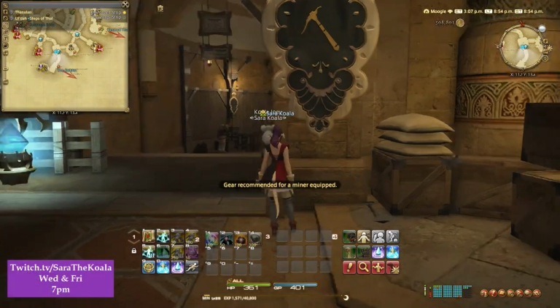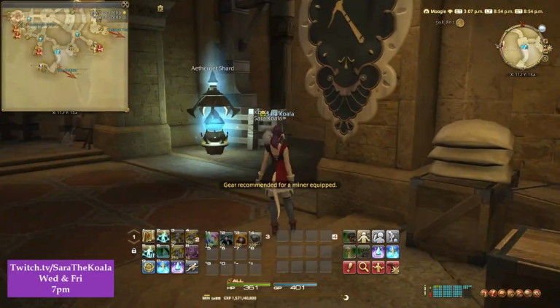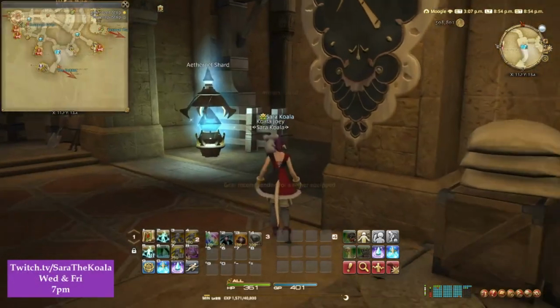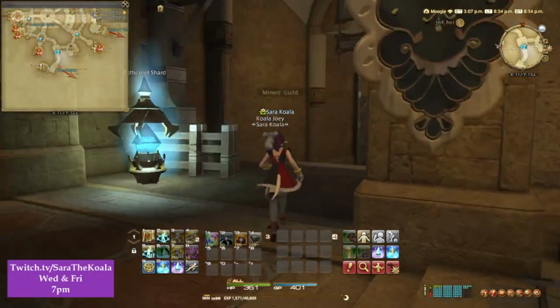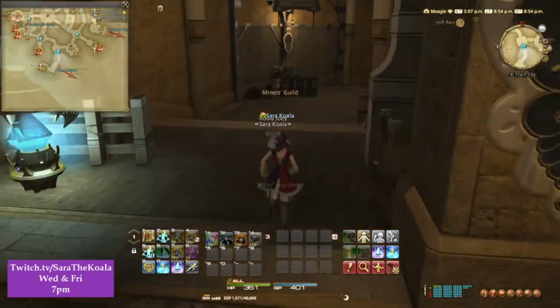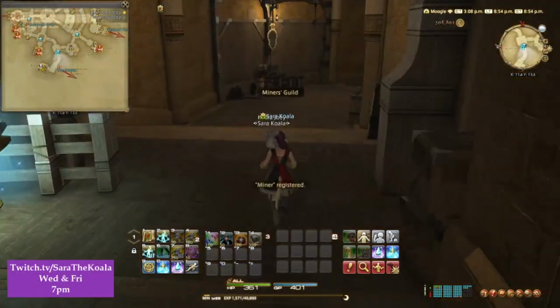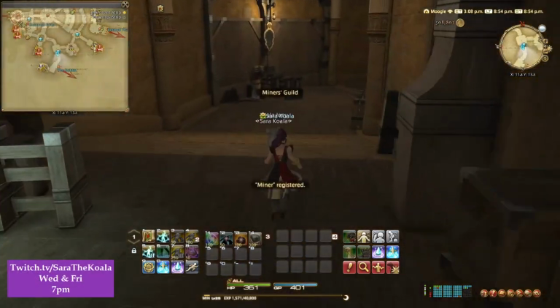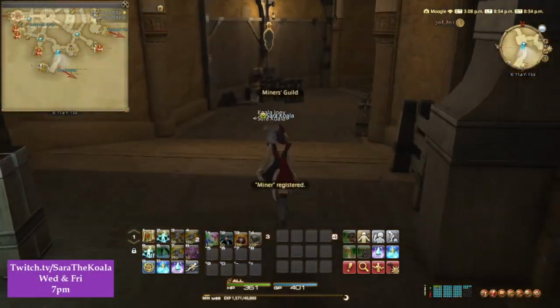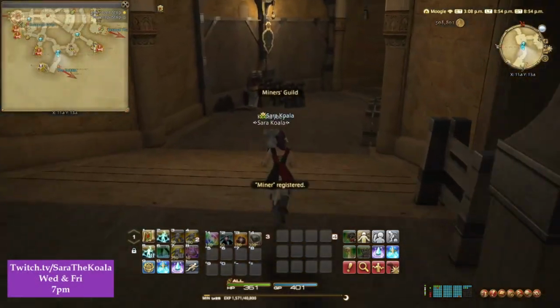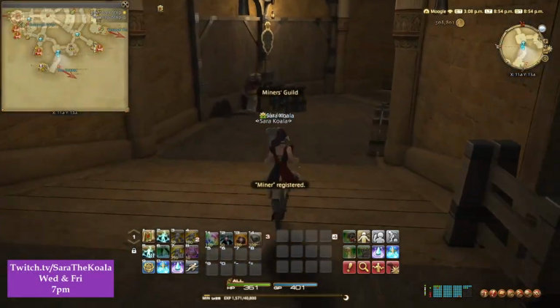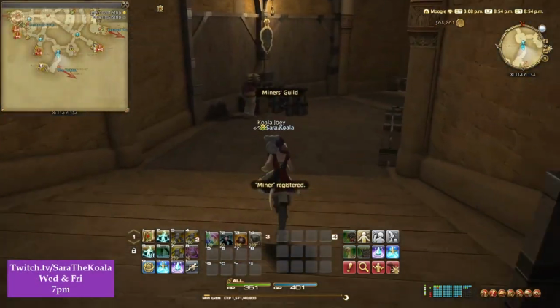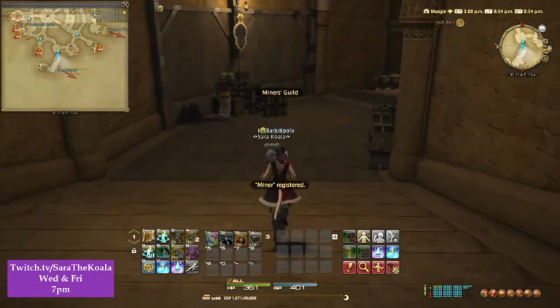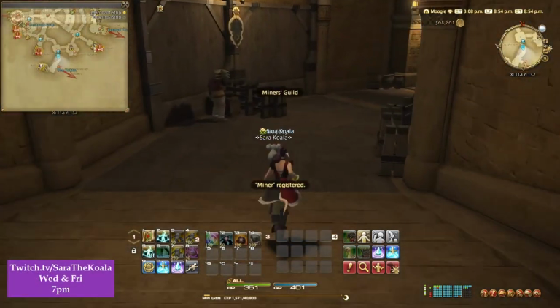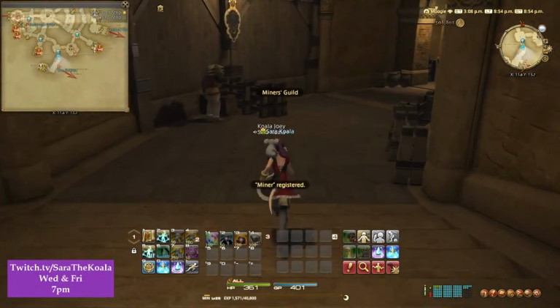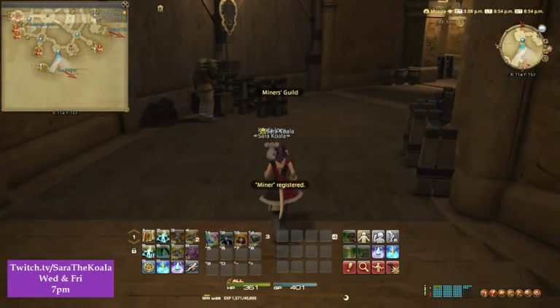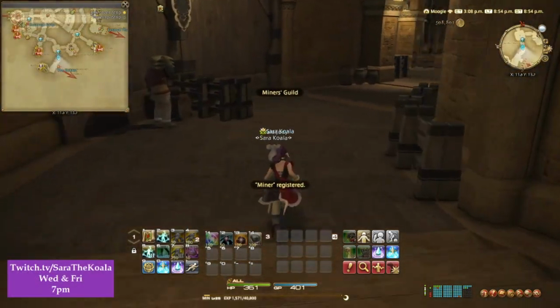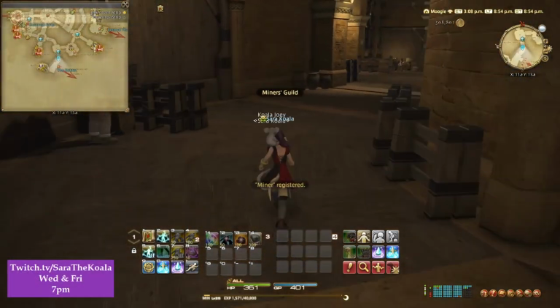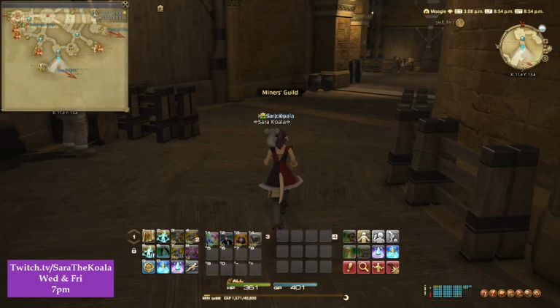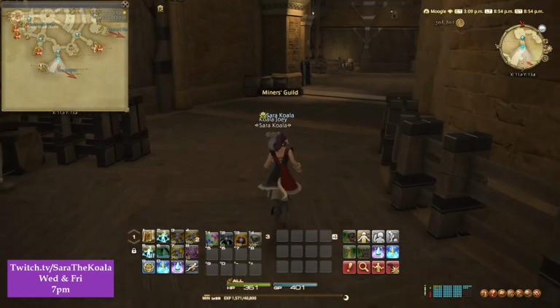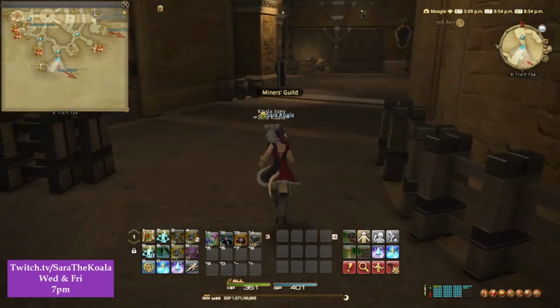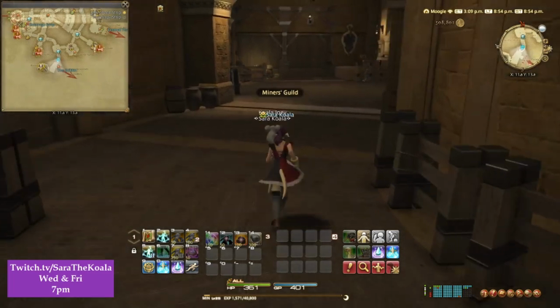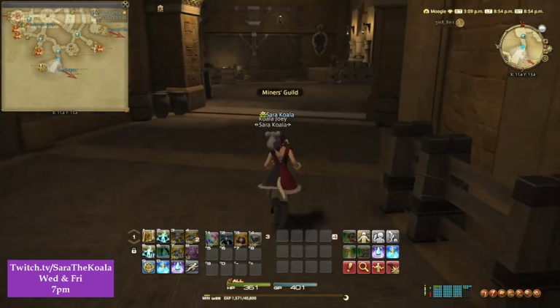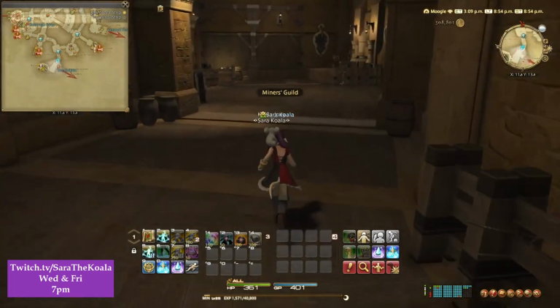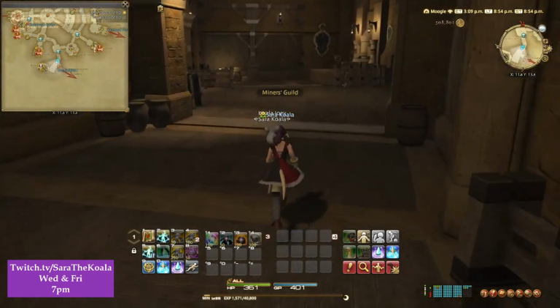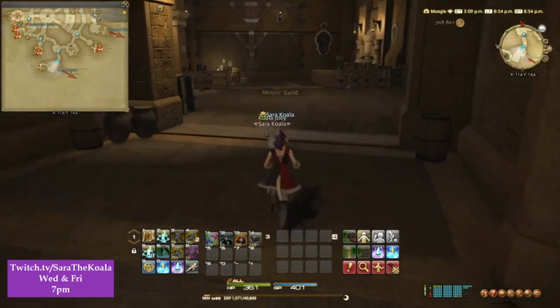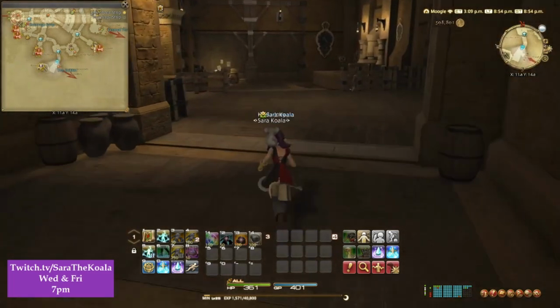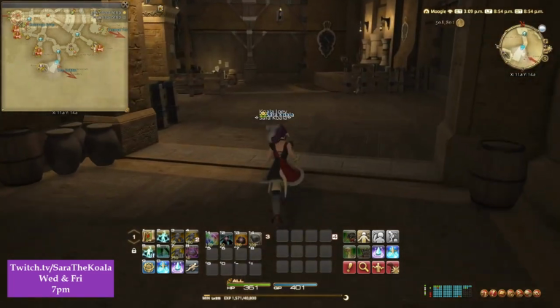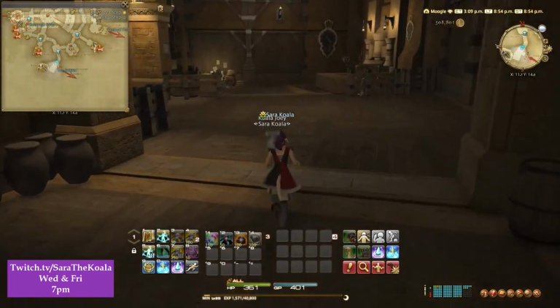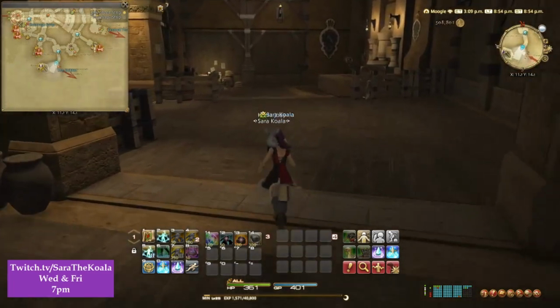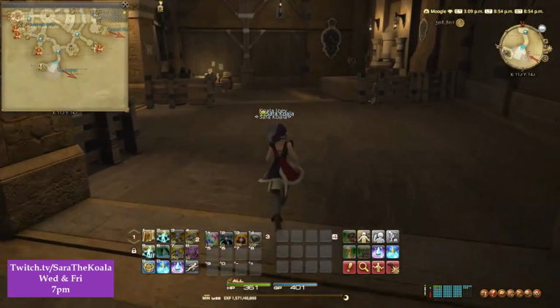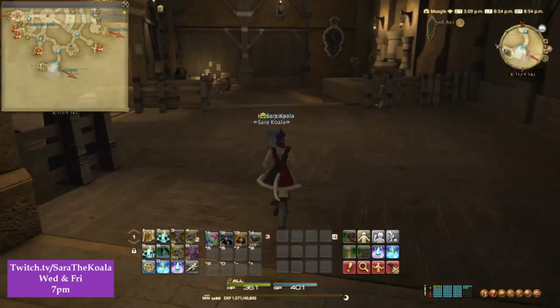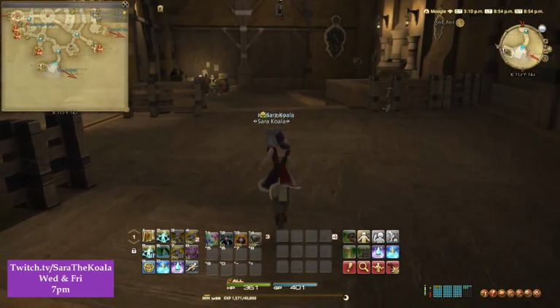Hello everybody and welcome back to my channel, I'm Sara the Koala. Today's quick quest is going to be the level 25 Miners, Water from Stone.